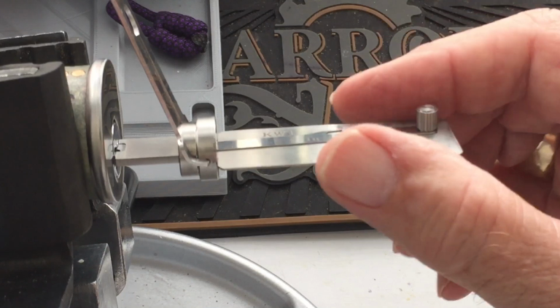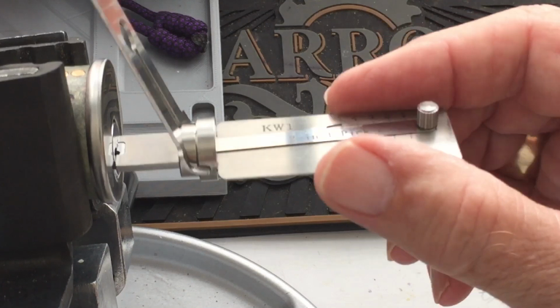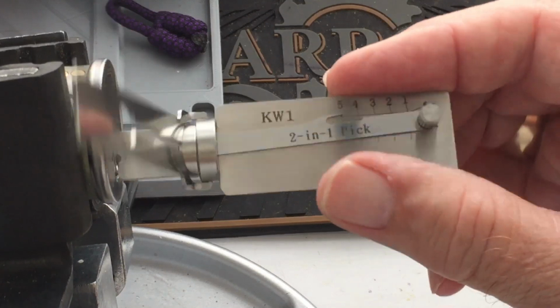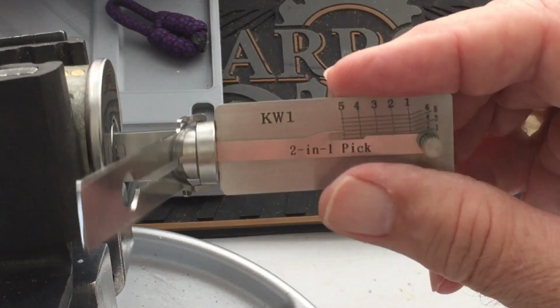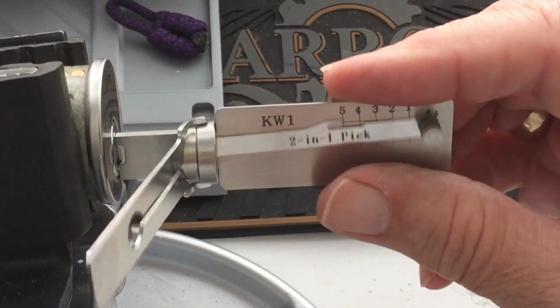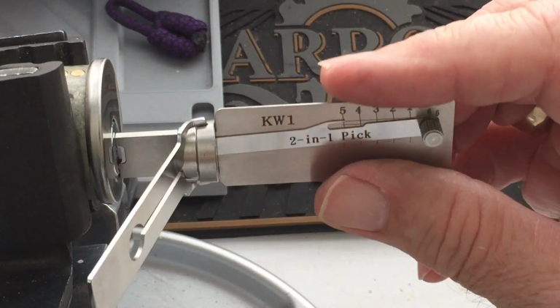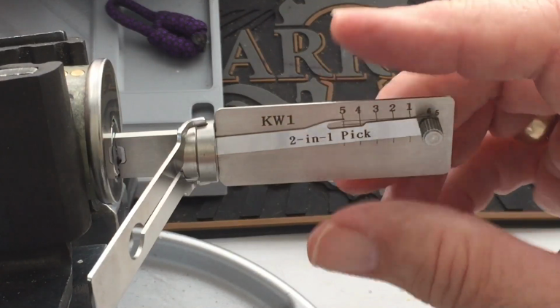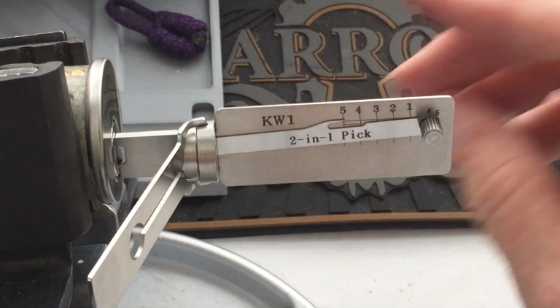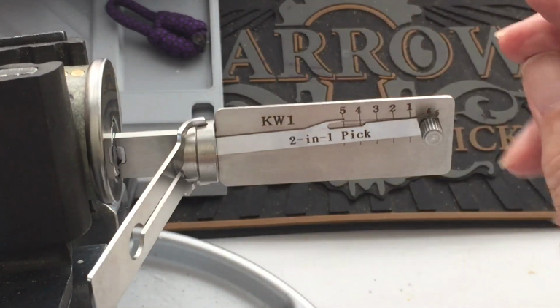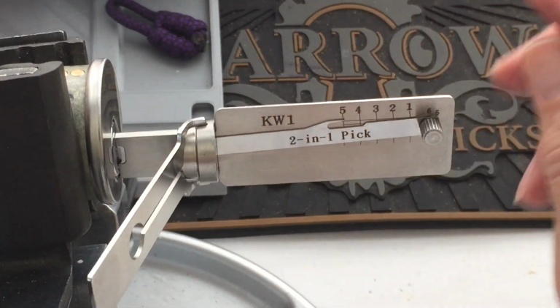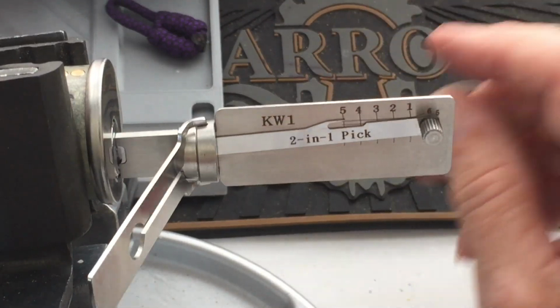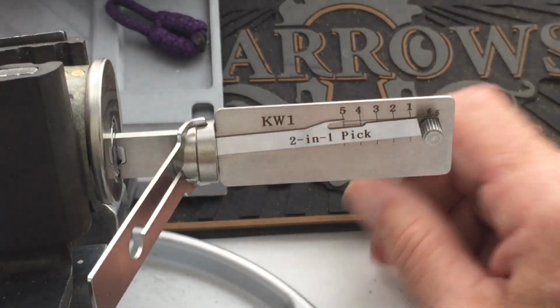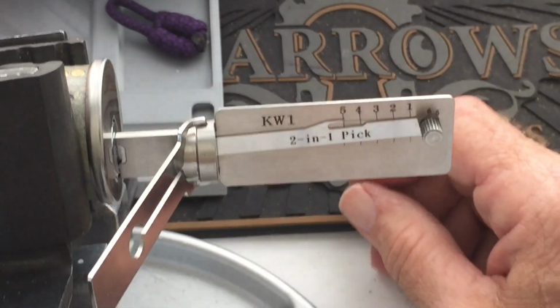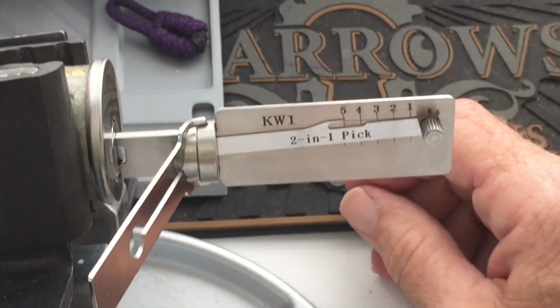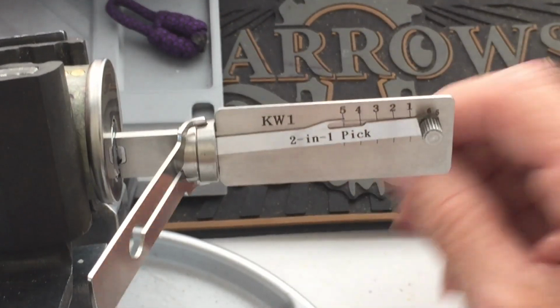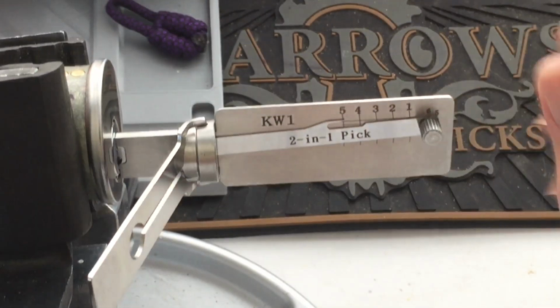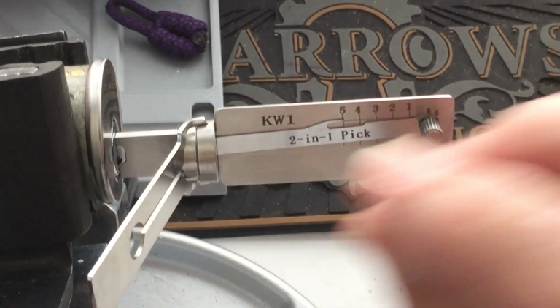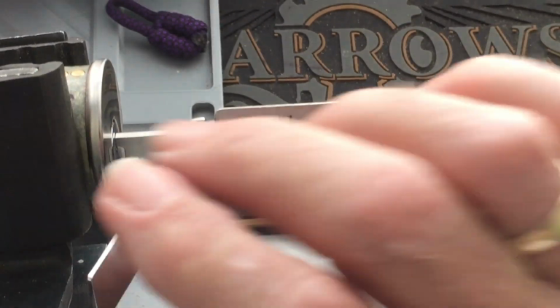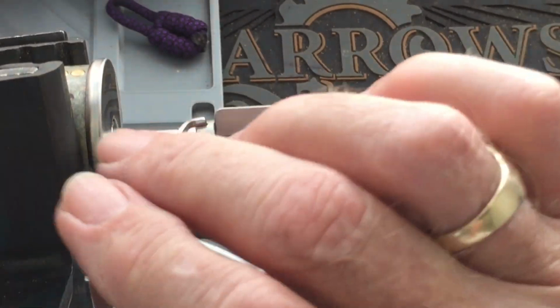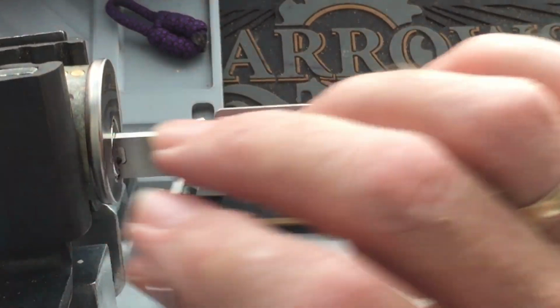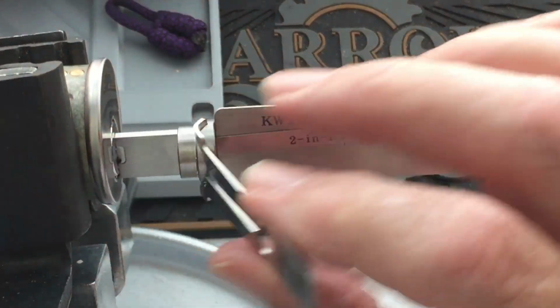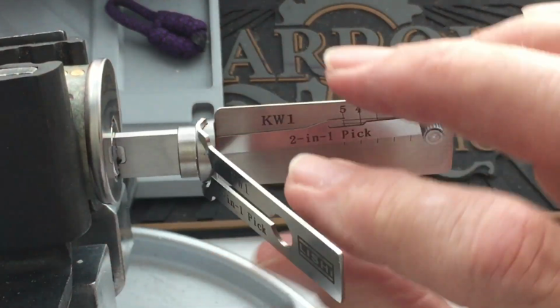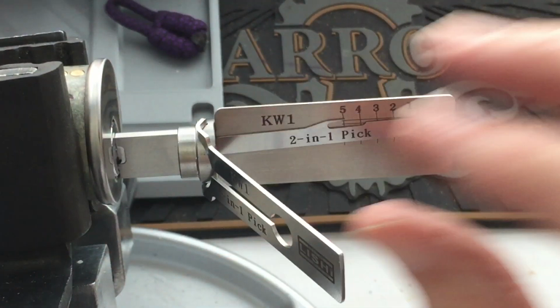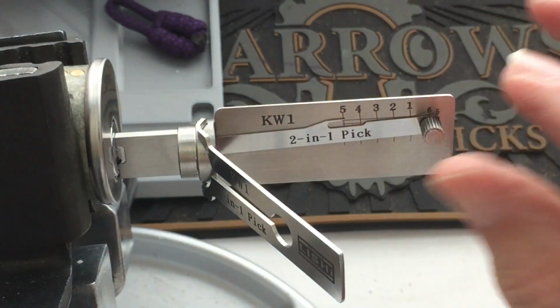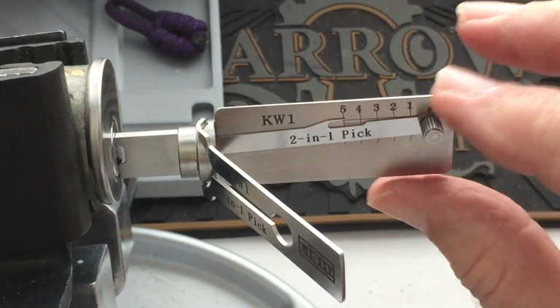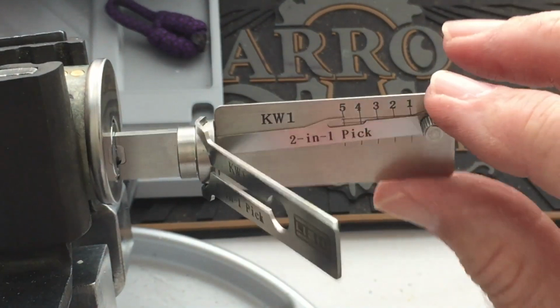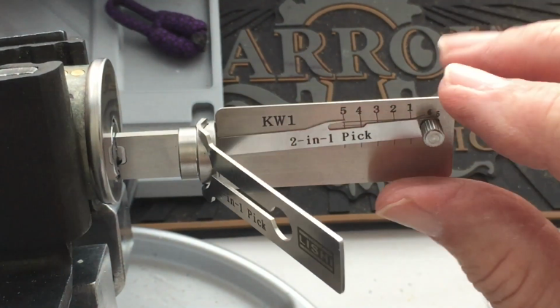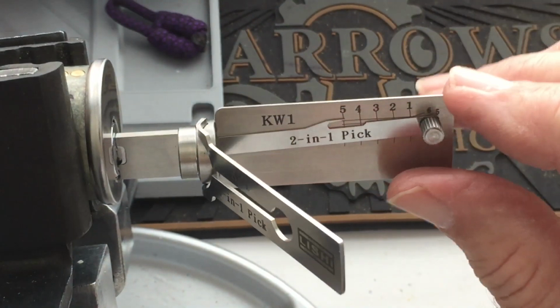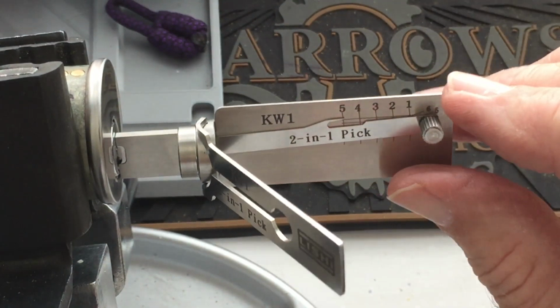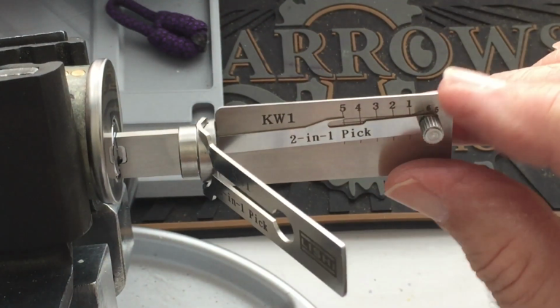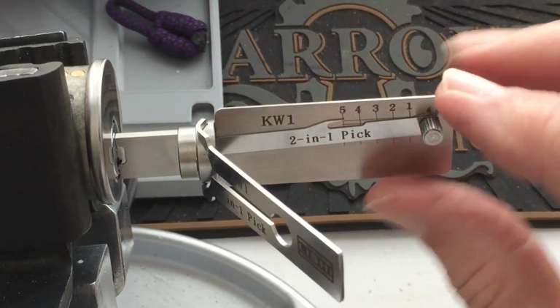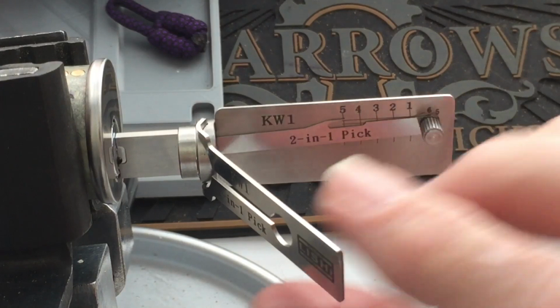Don't believe it — it's the fastest I've ever picked this. Usually takes five minutes.